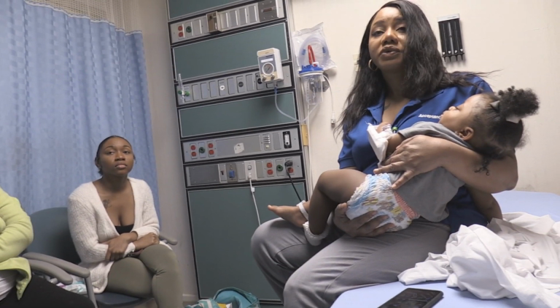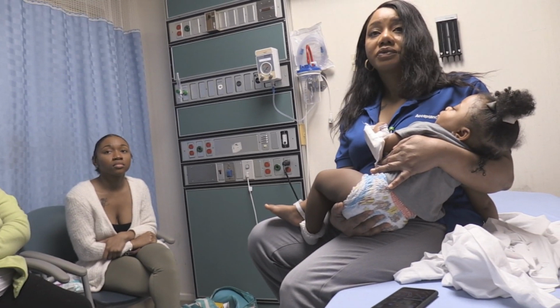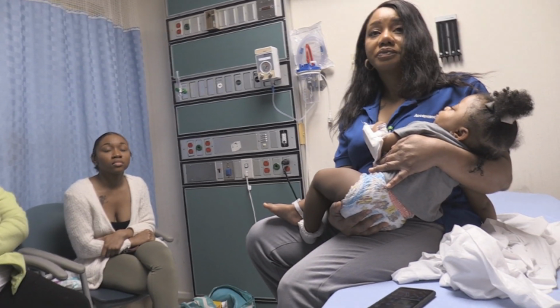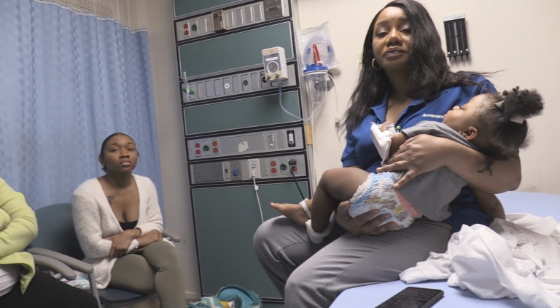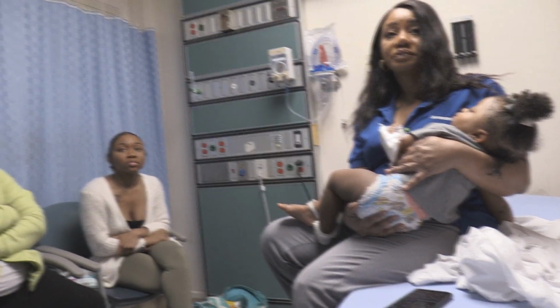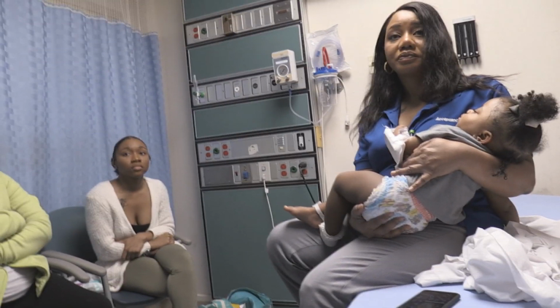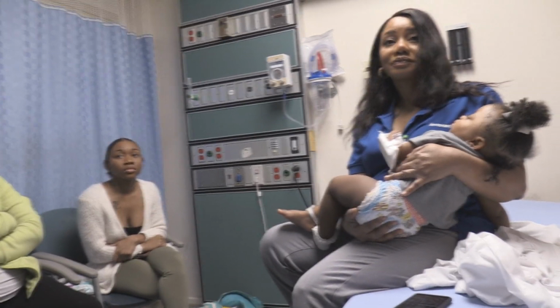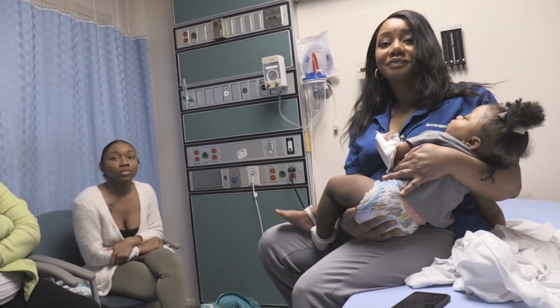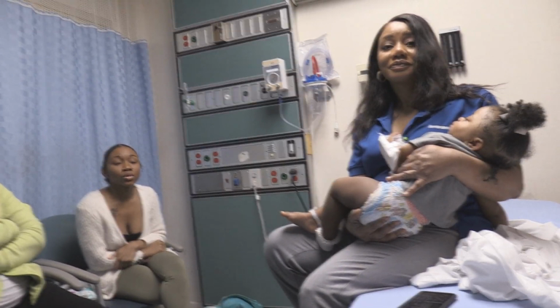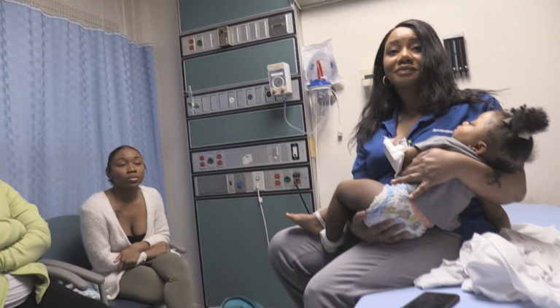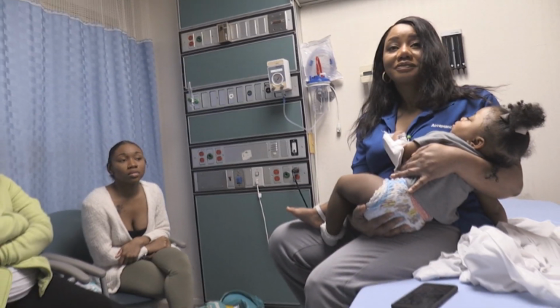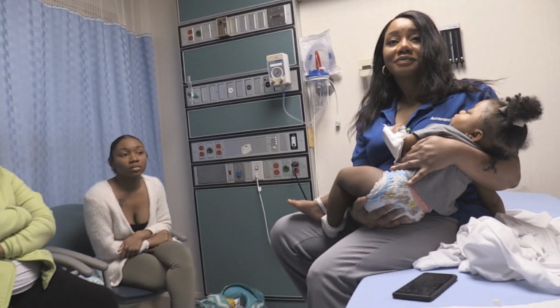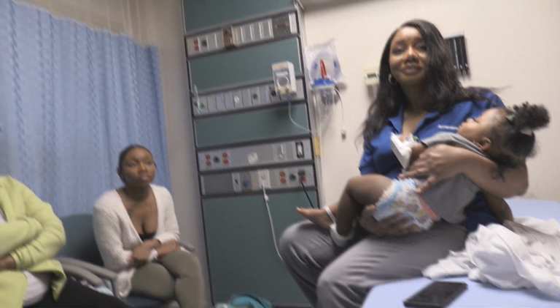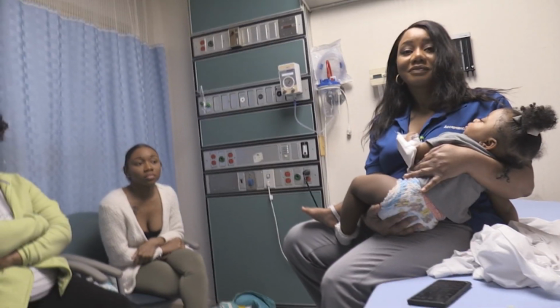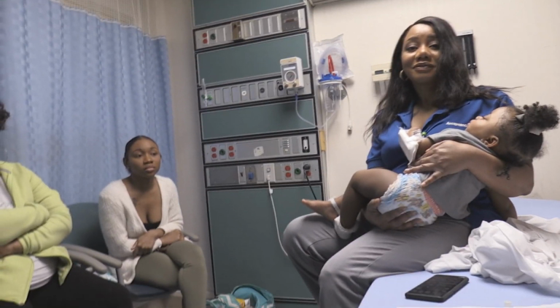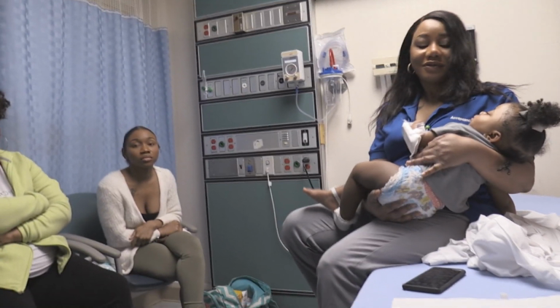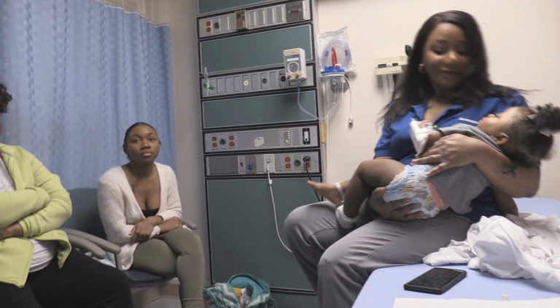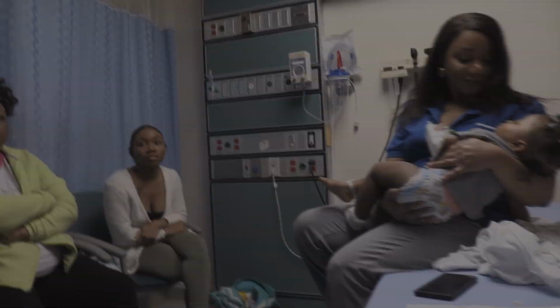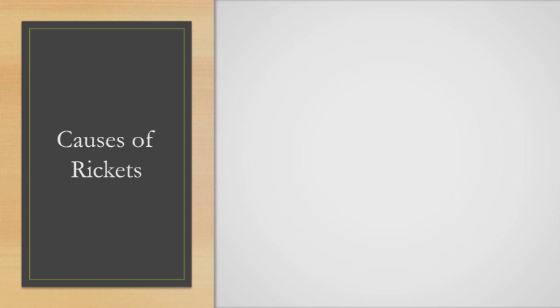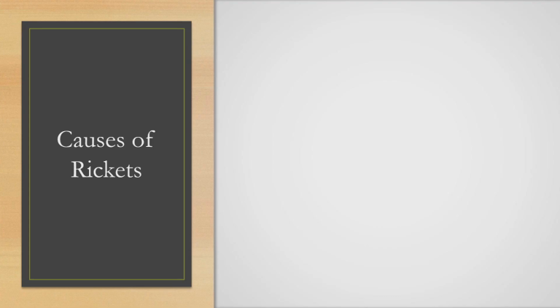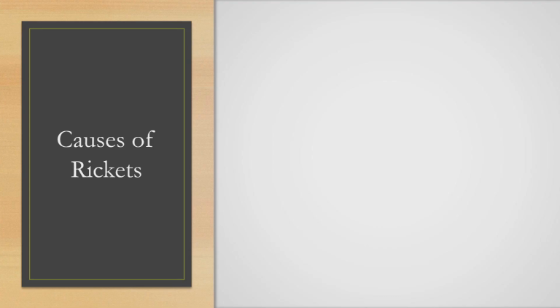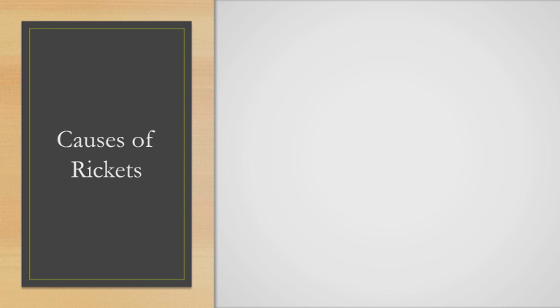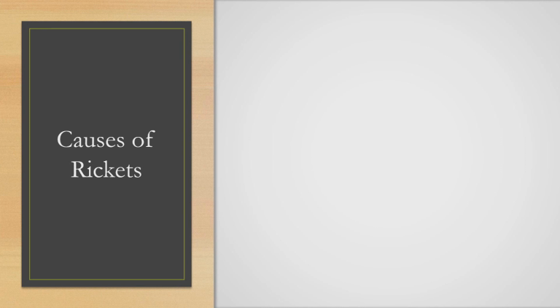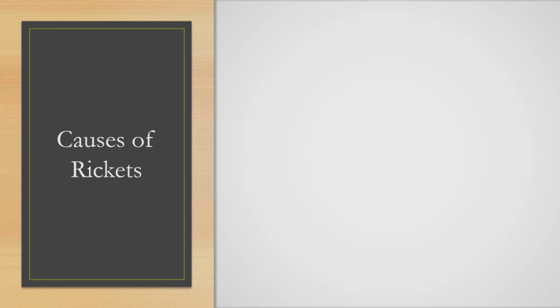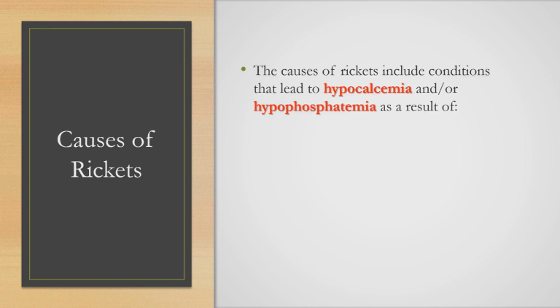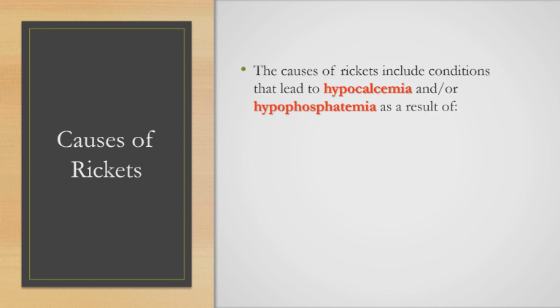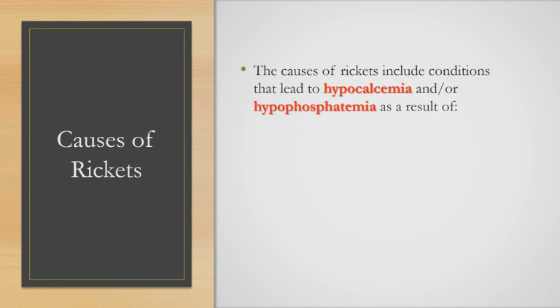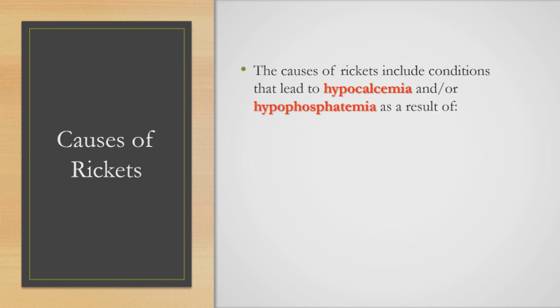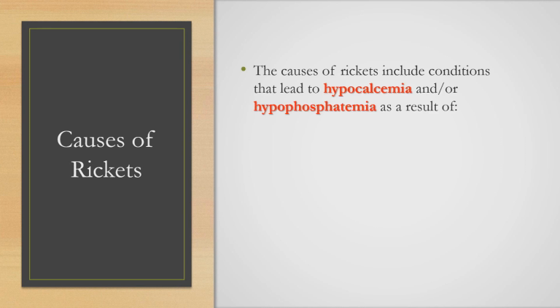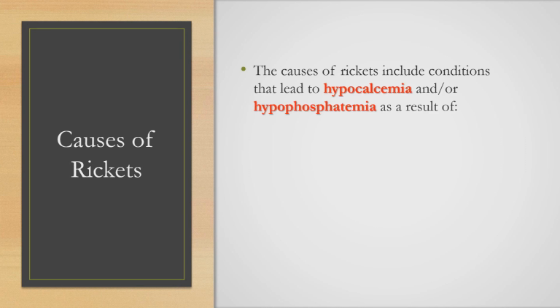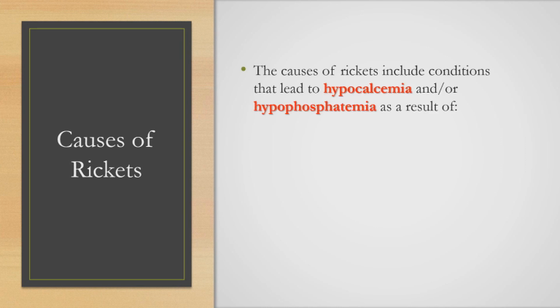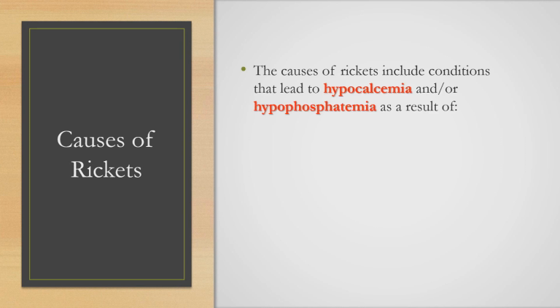Thank you so much for letting us do this video. Thank you.